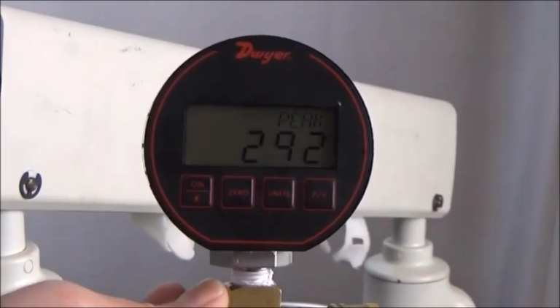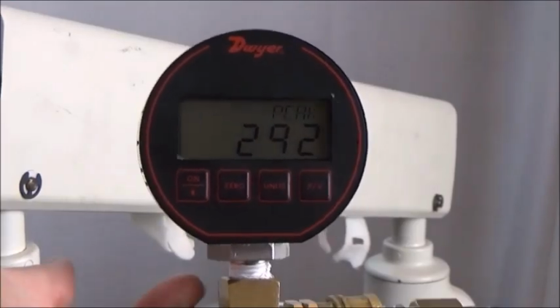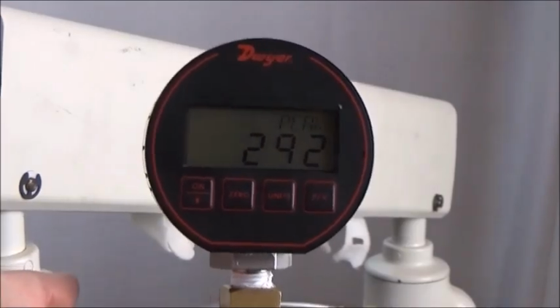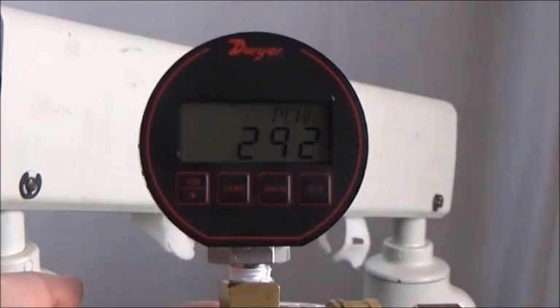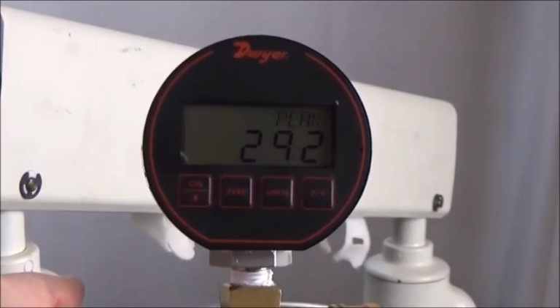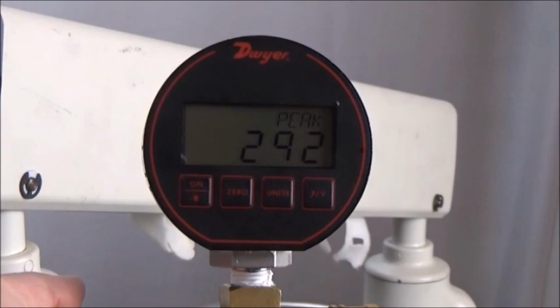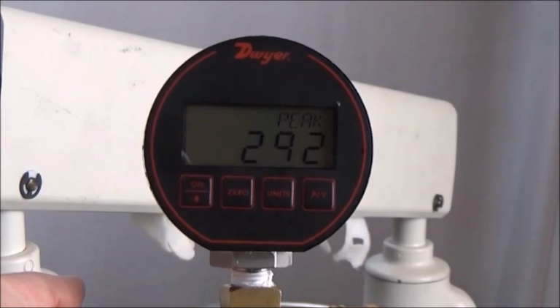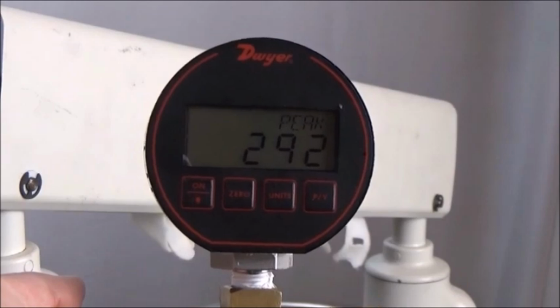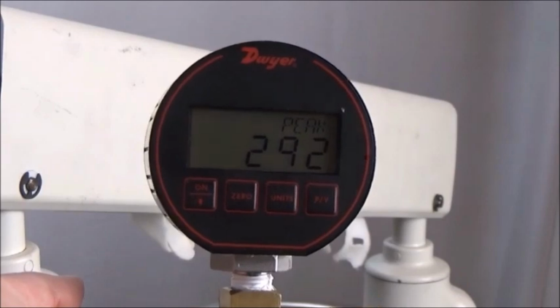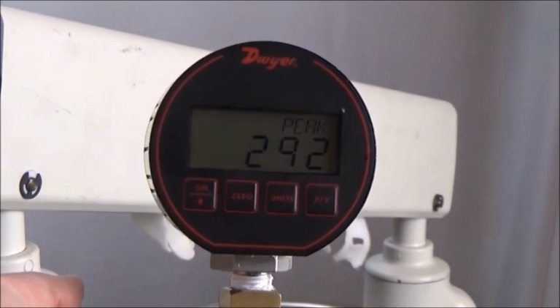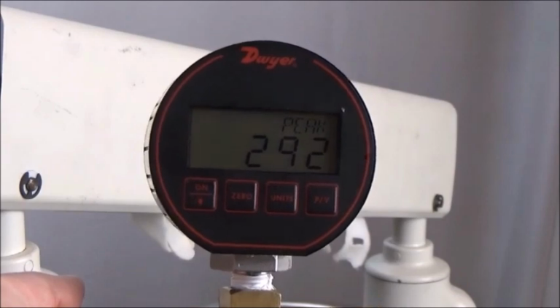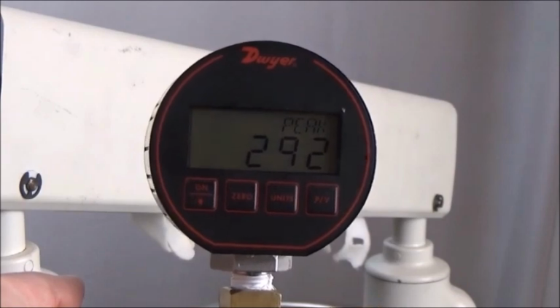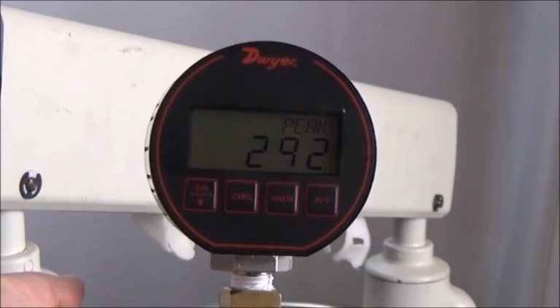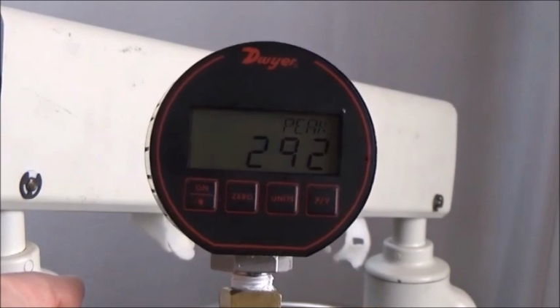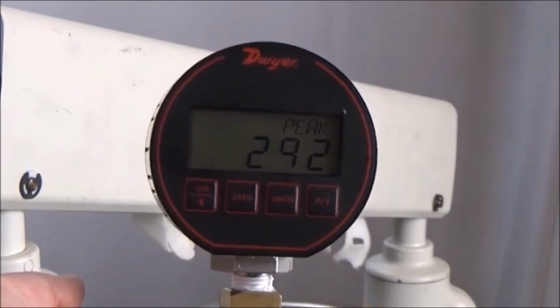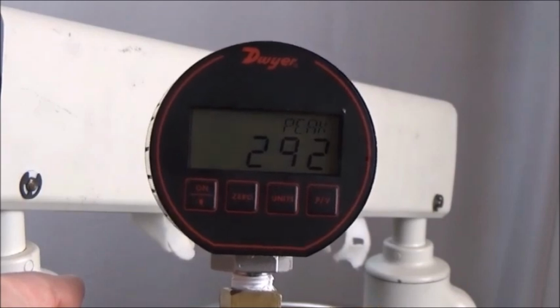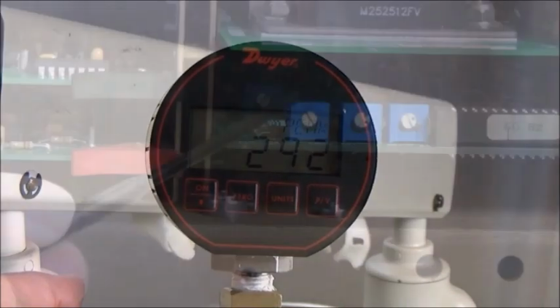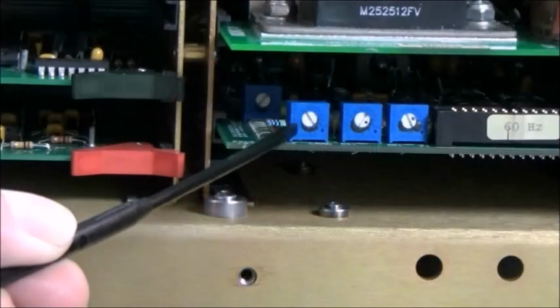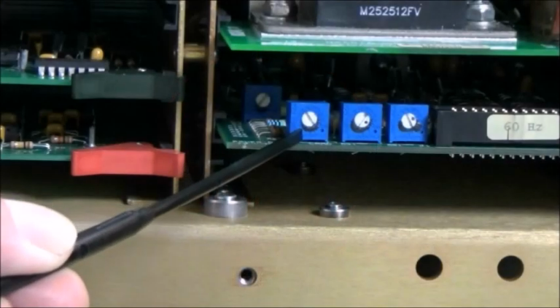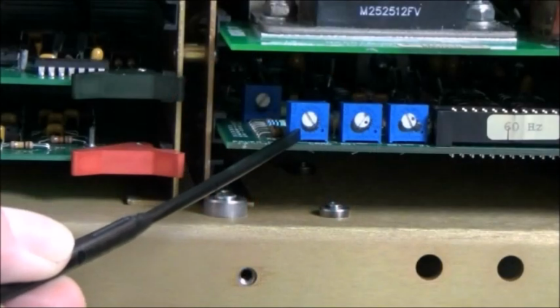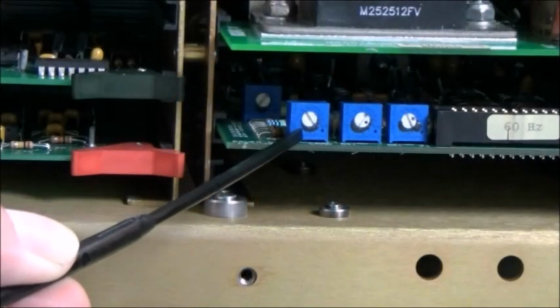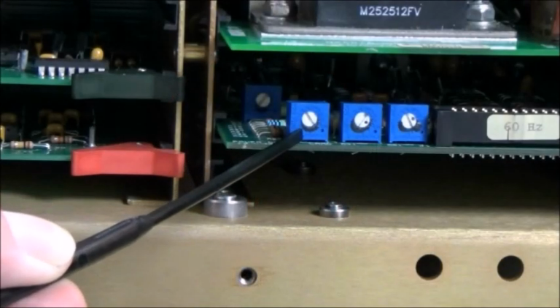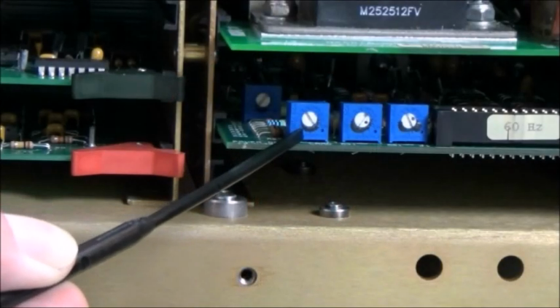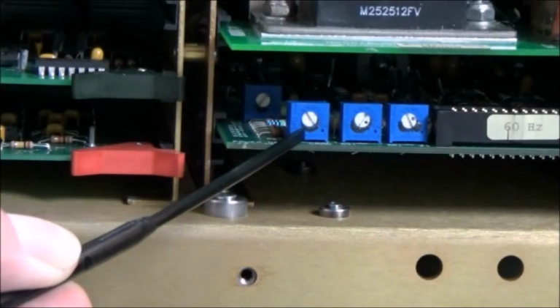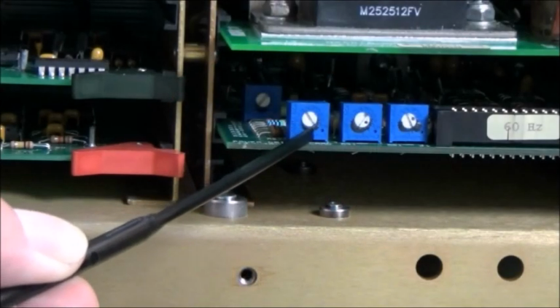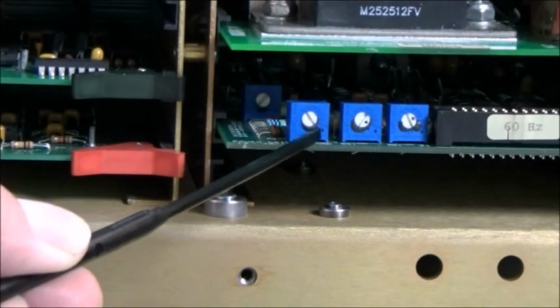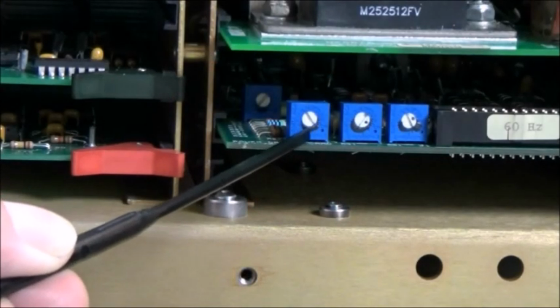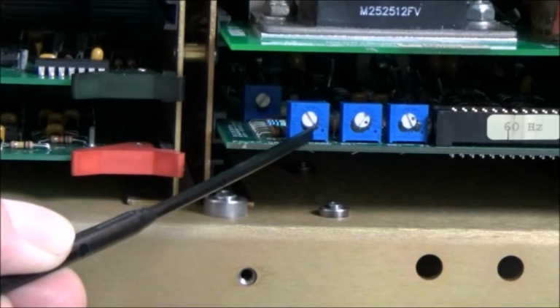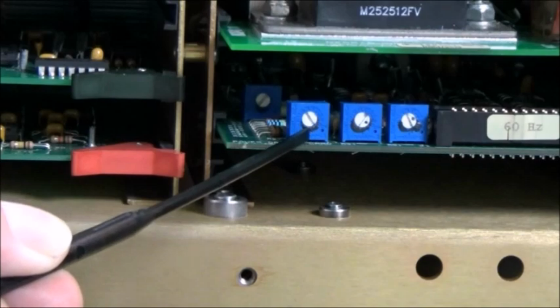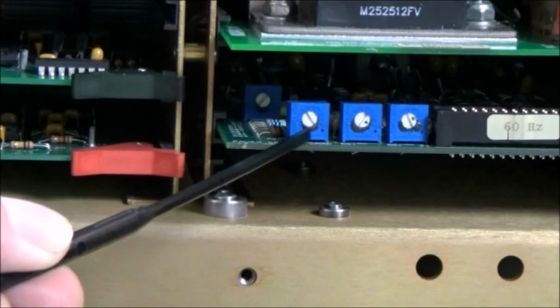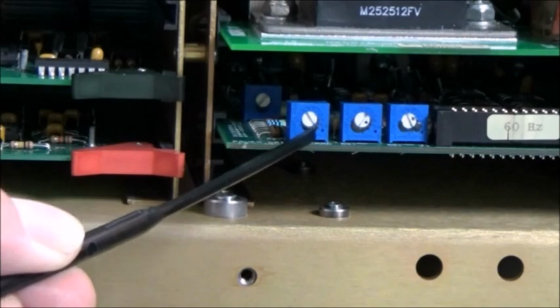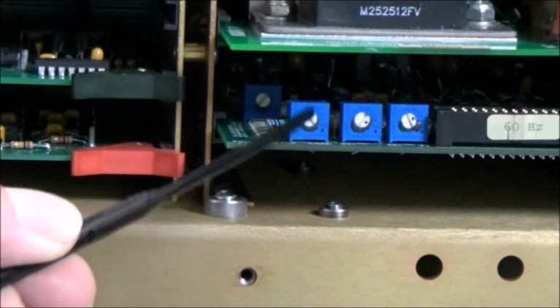The pressure should be 300 psi plus or minus 30. If necessary, adjust R83 on the PDC board and repeat.